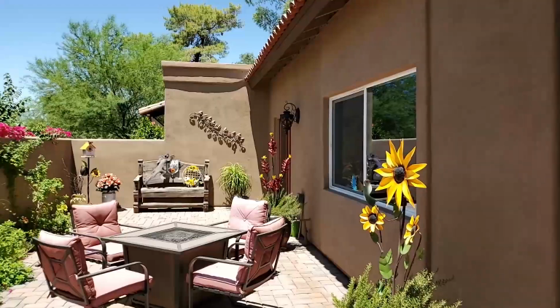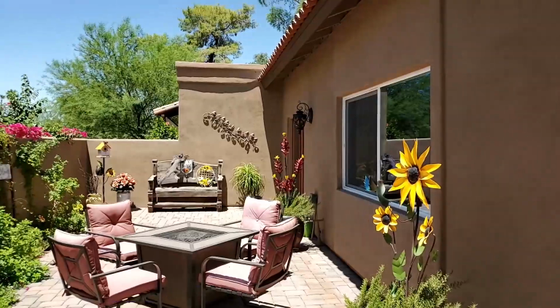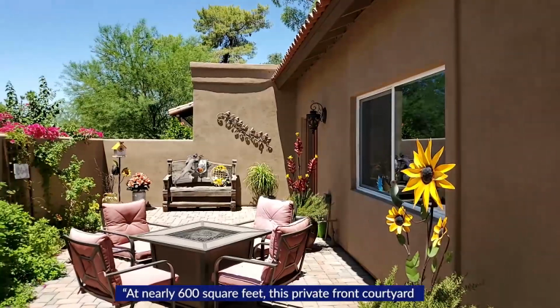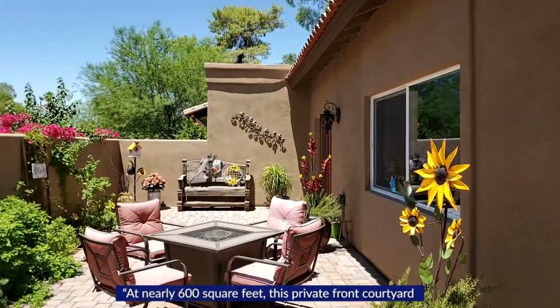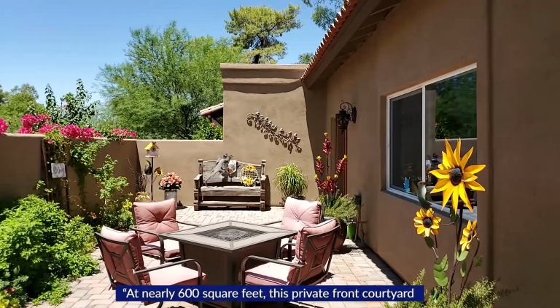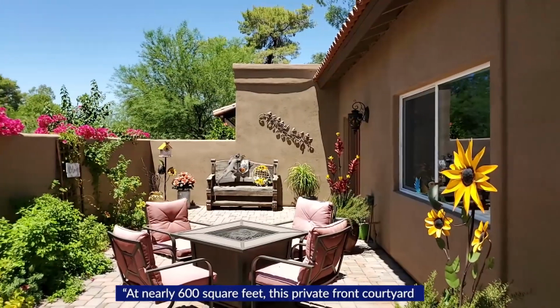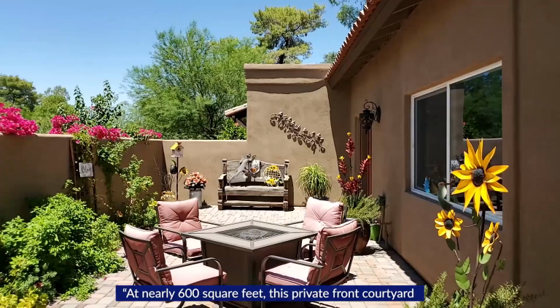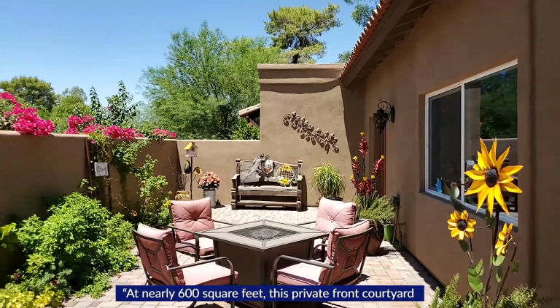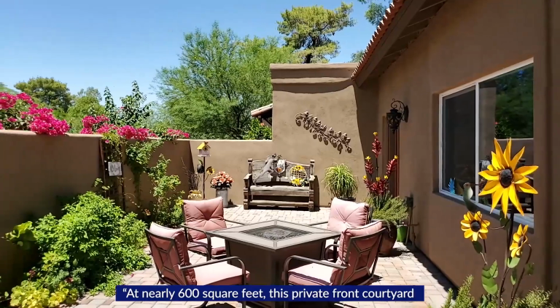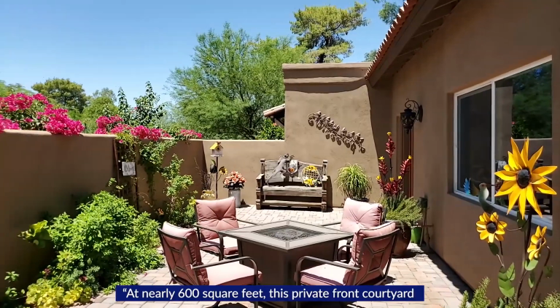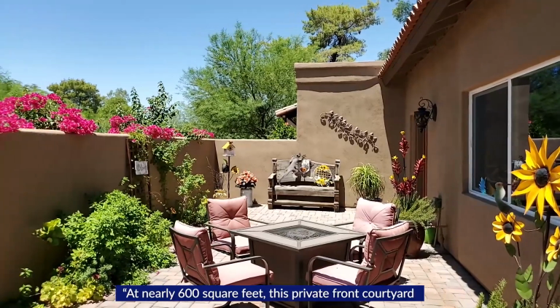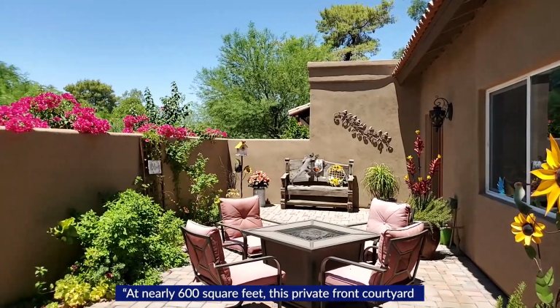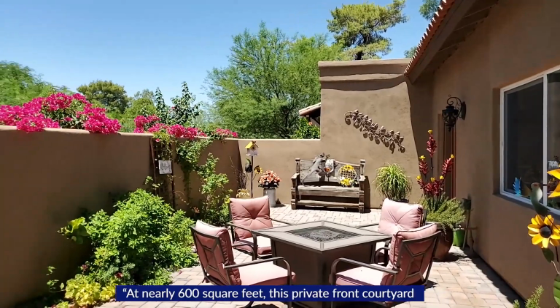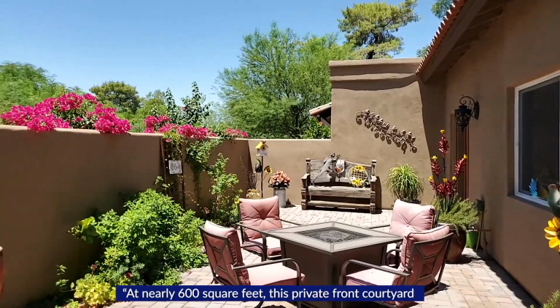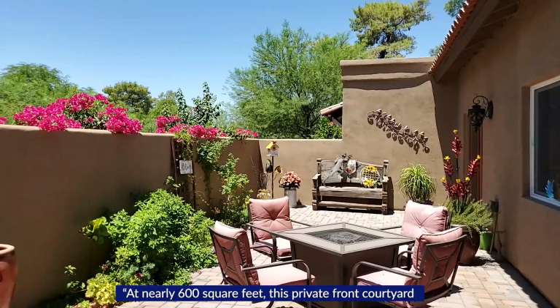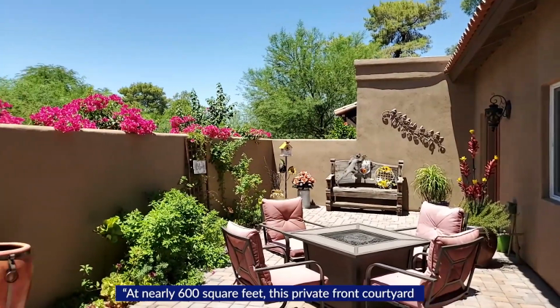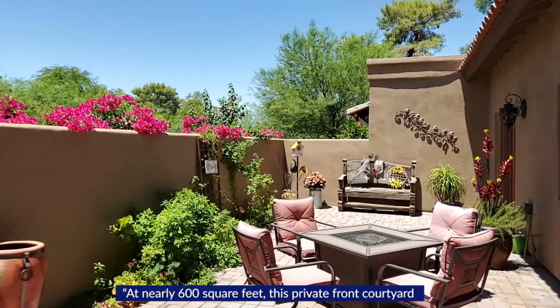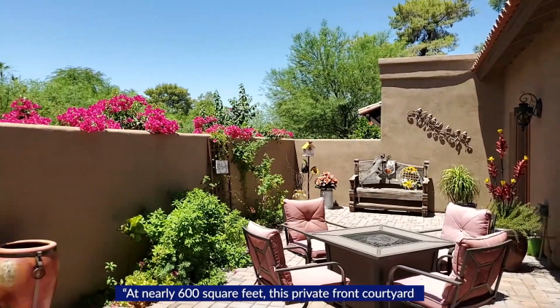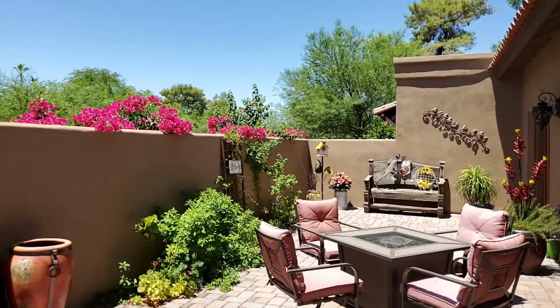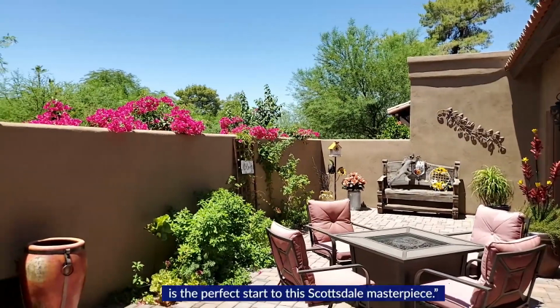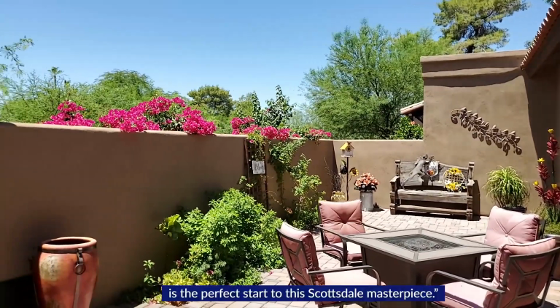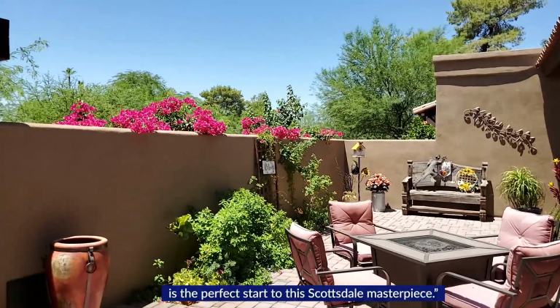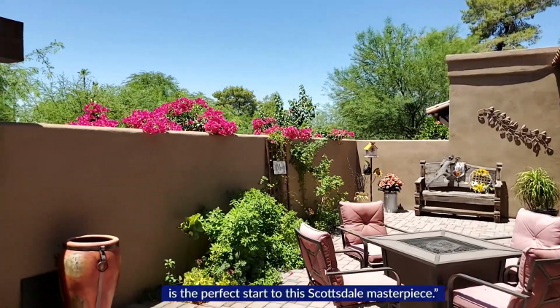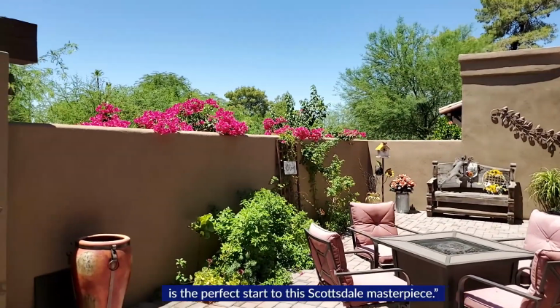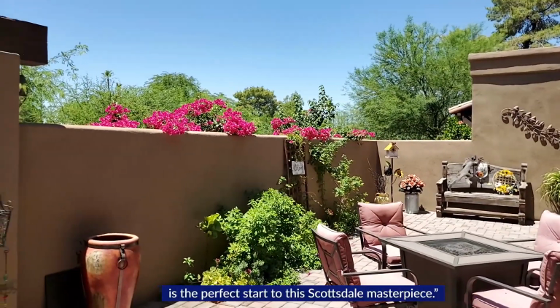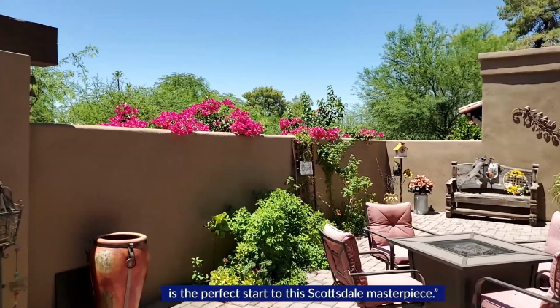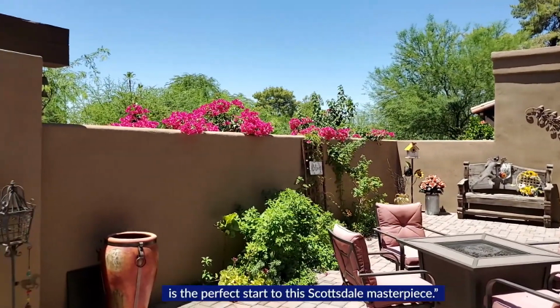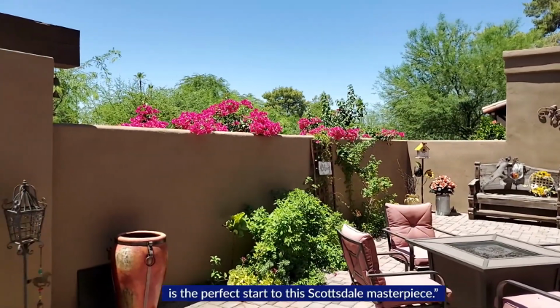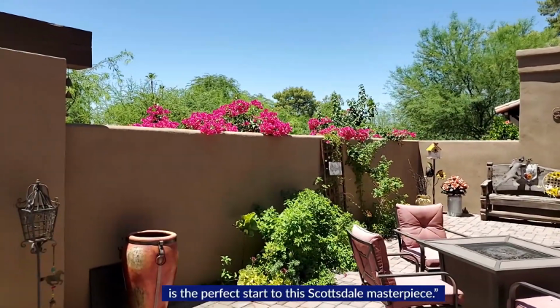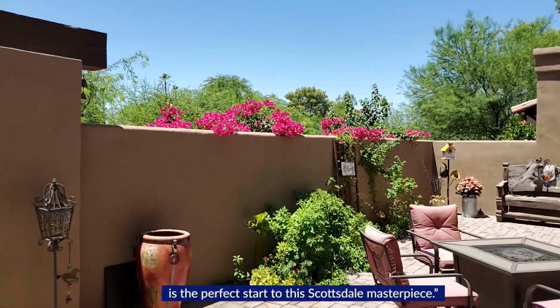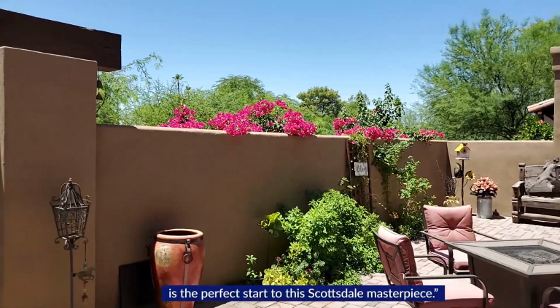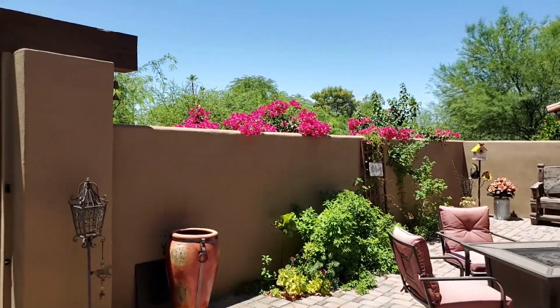At nearly 600 square feet, this private front courtyard is the perfect start to this Scottsdale masterpiece.